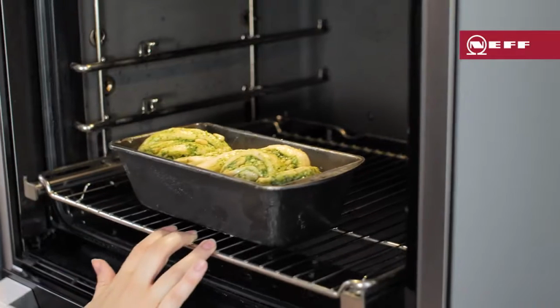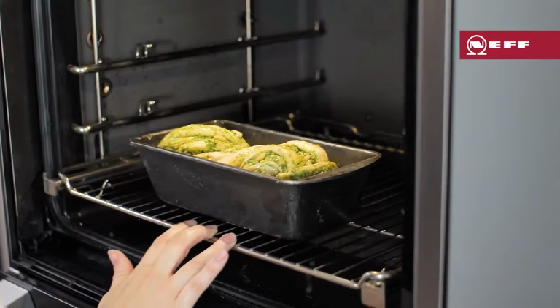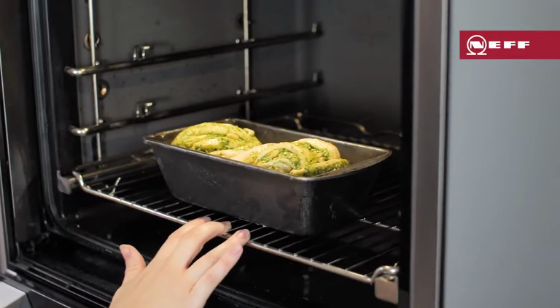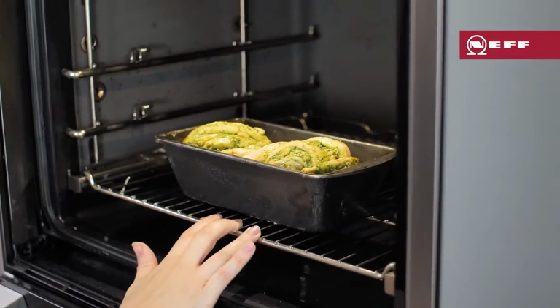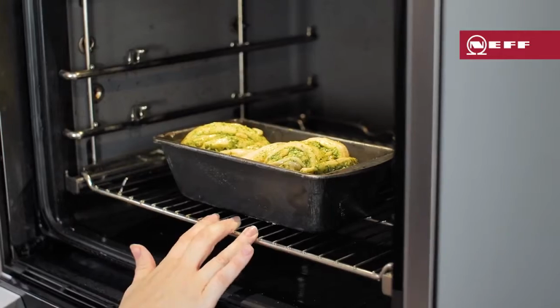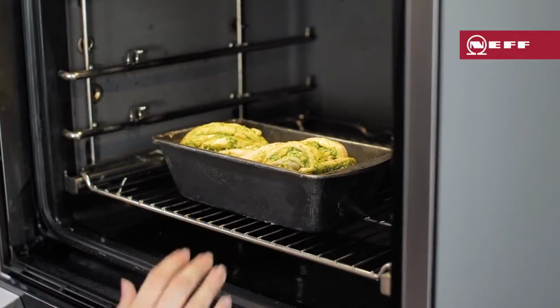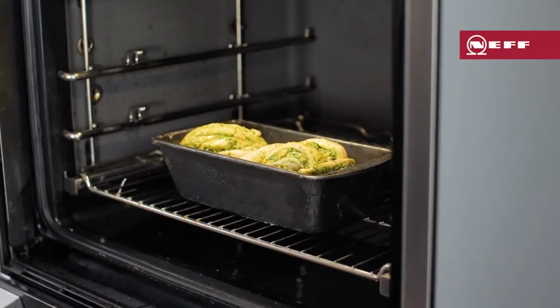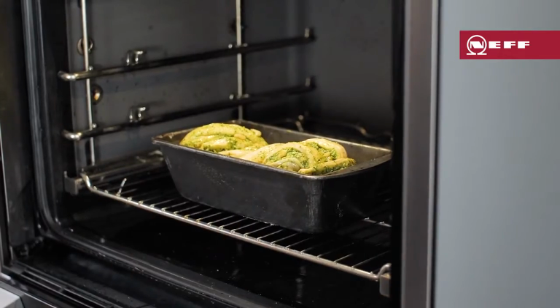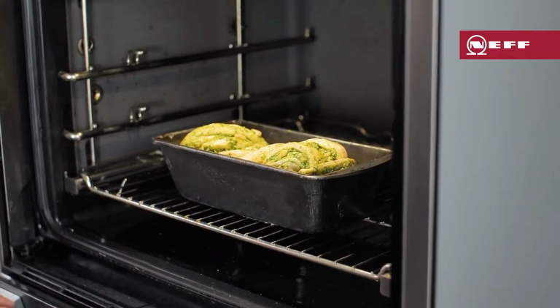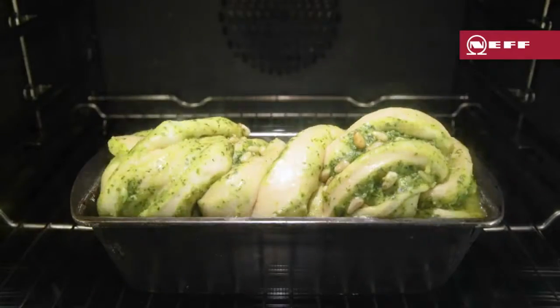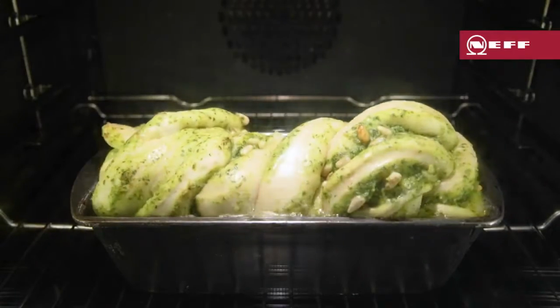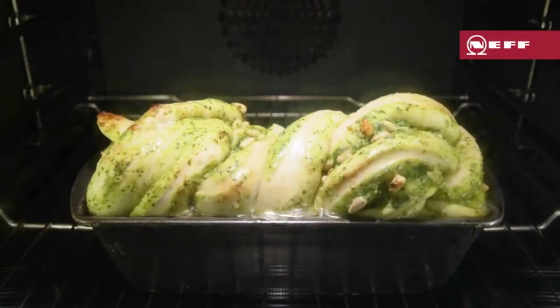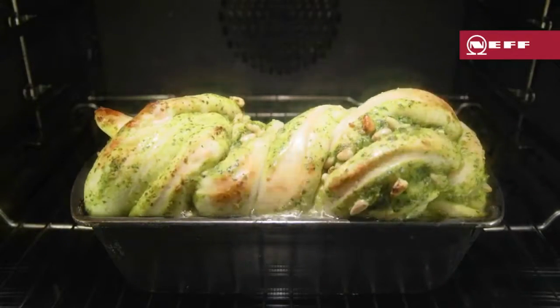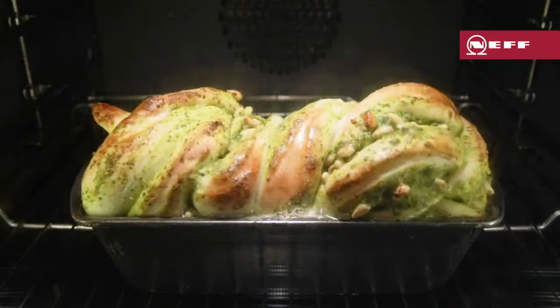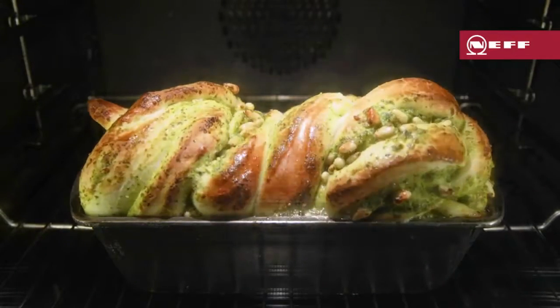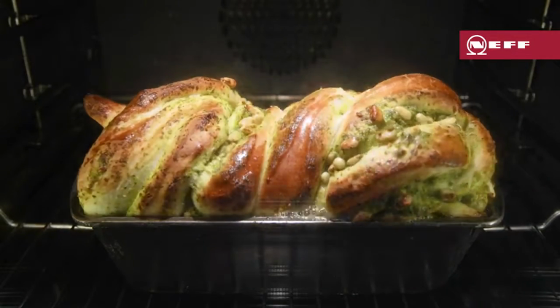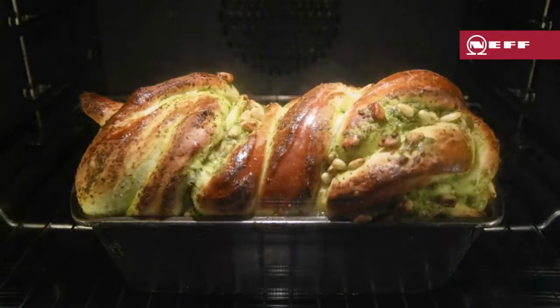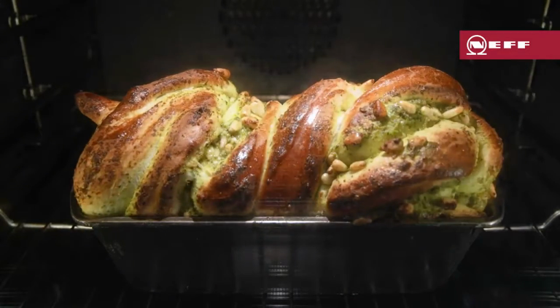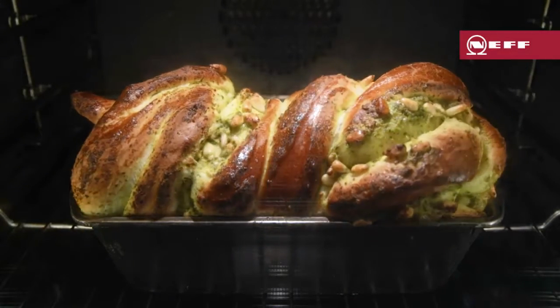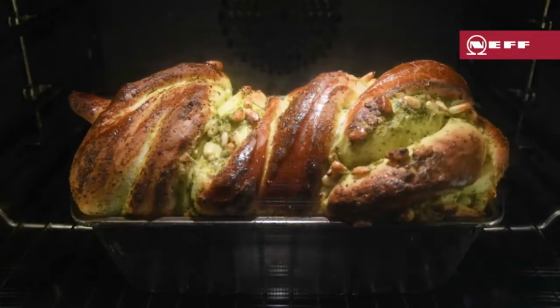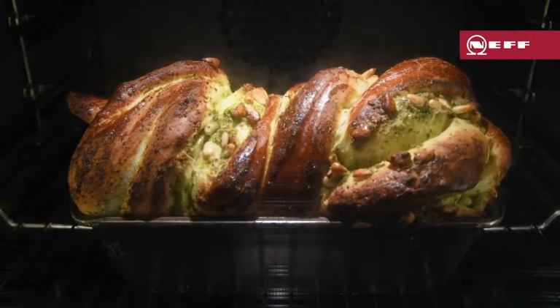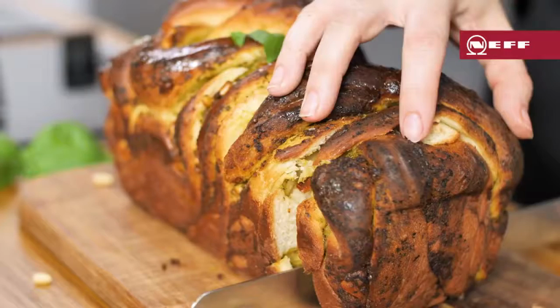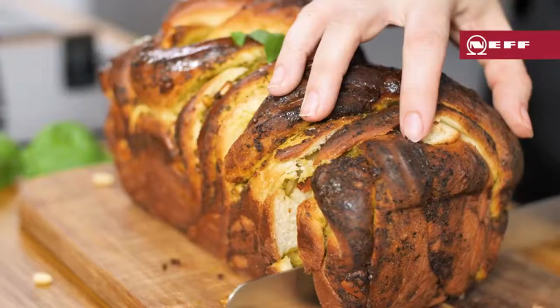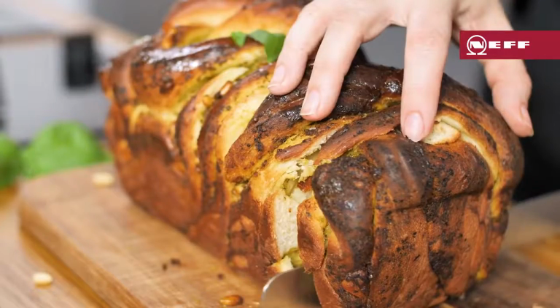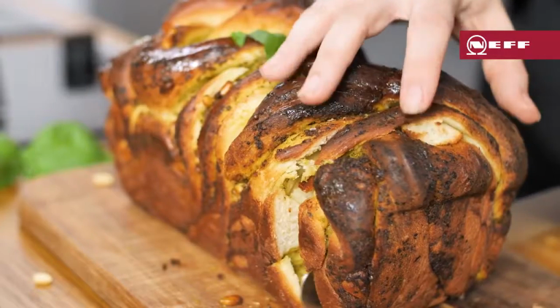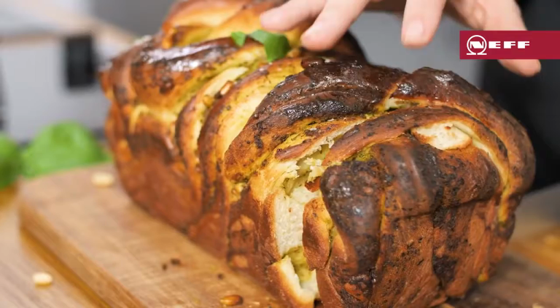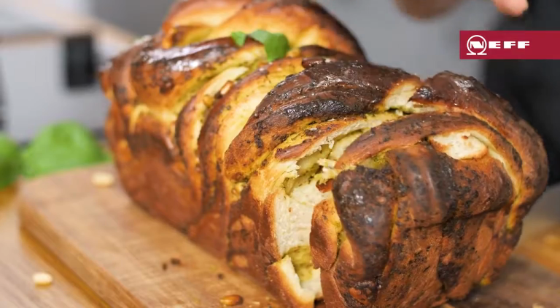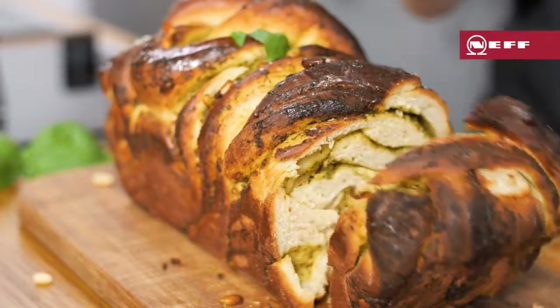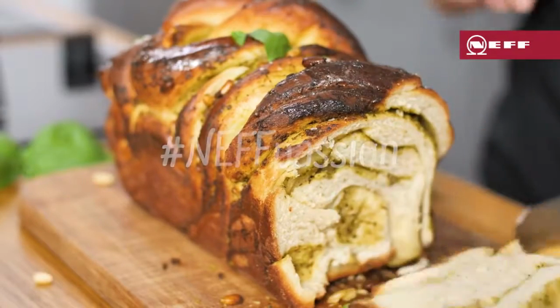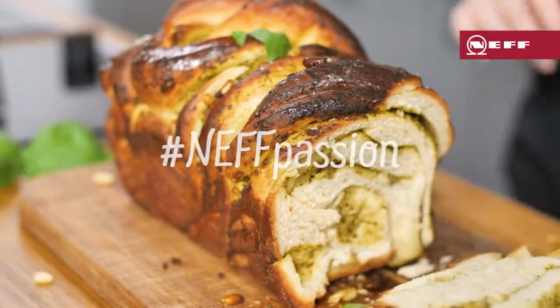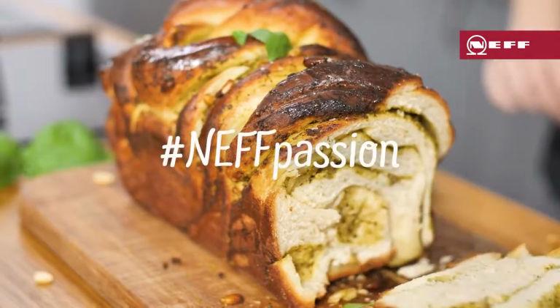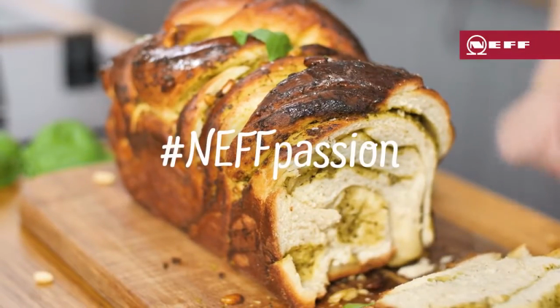This savoury babka is a great sharing bread that would normally take hours but takes a lot less time using the dough proving function of my NEF oven.